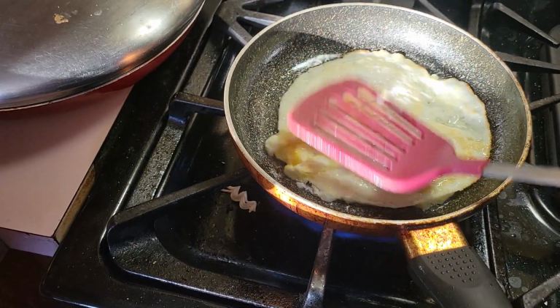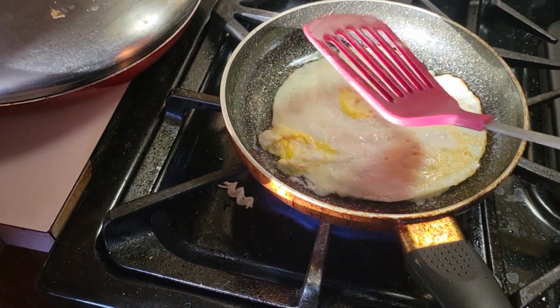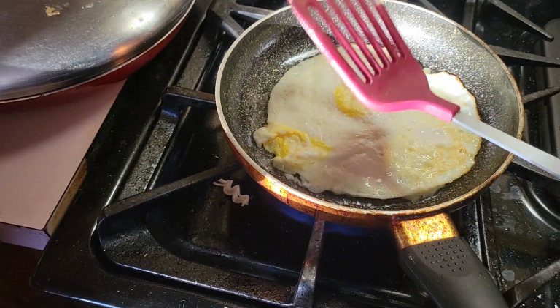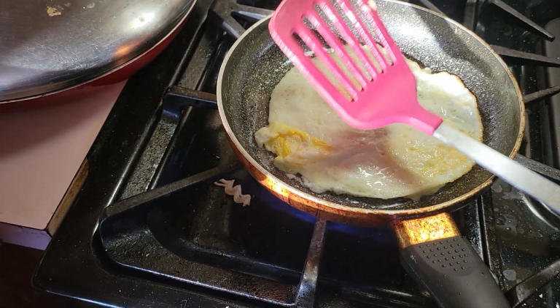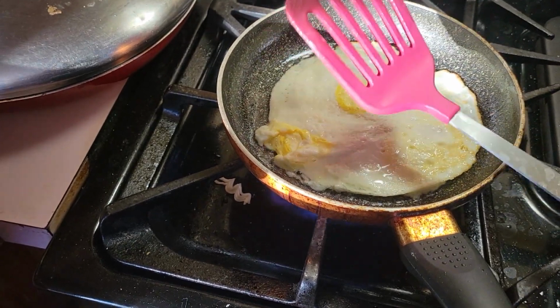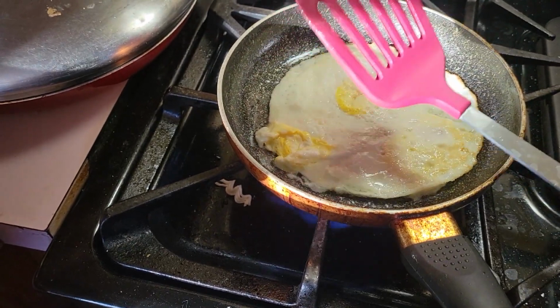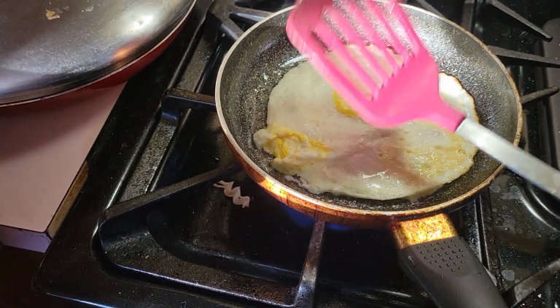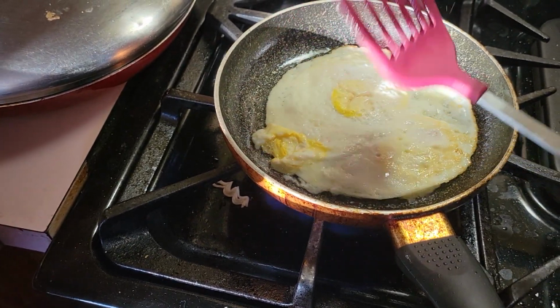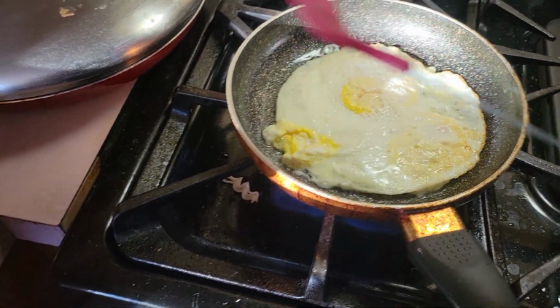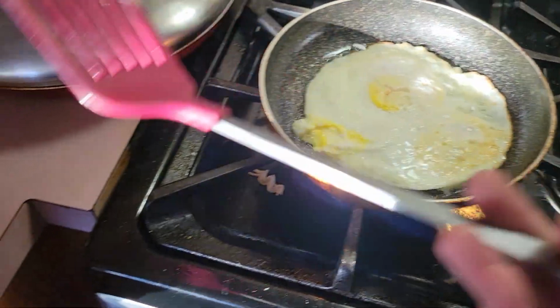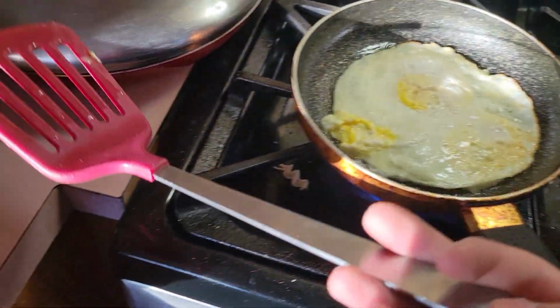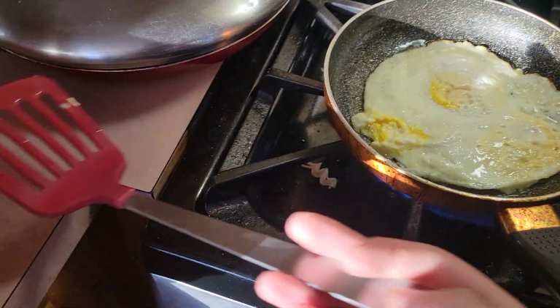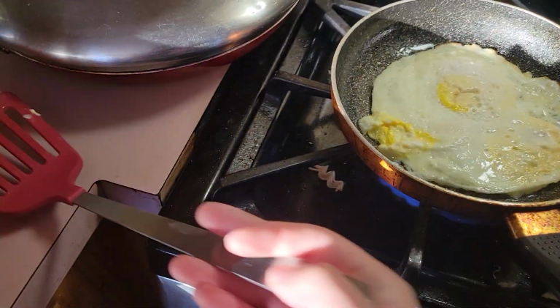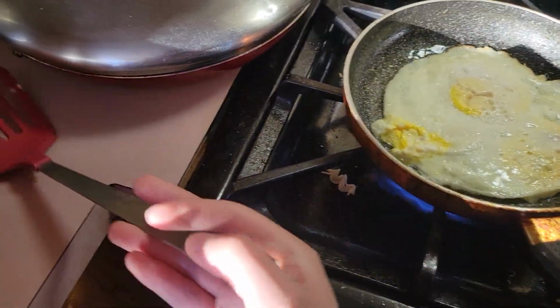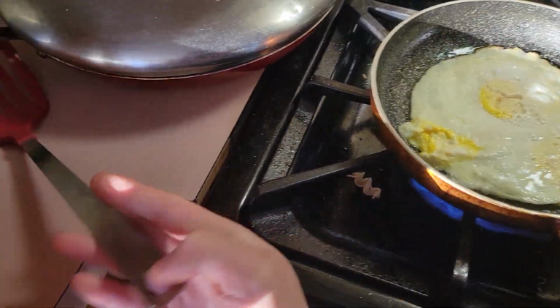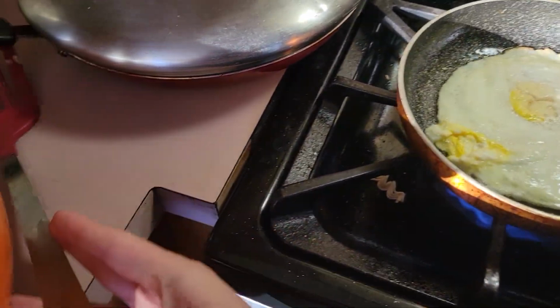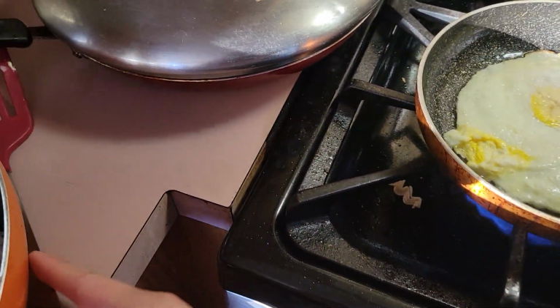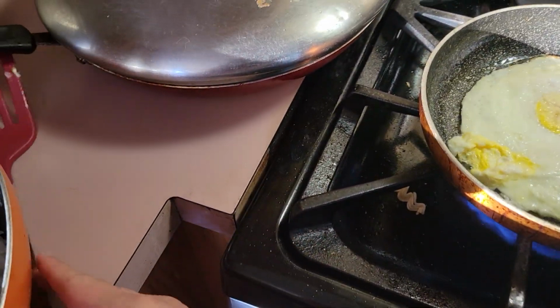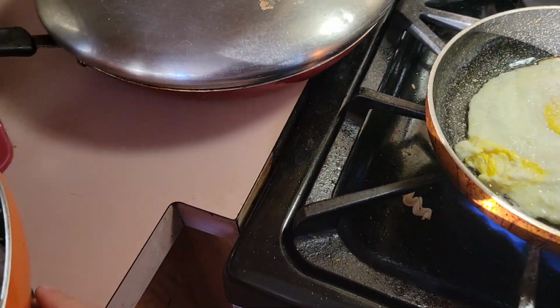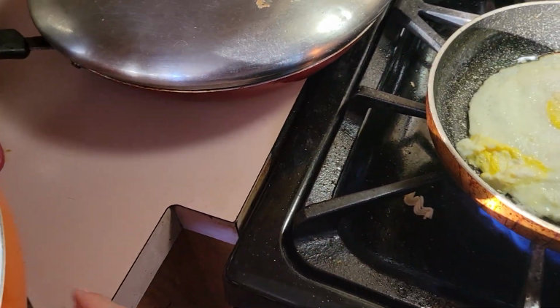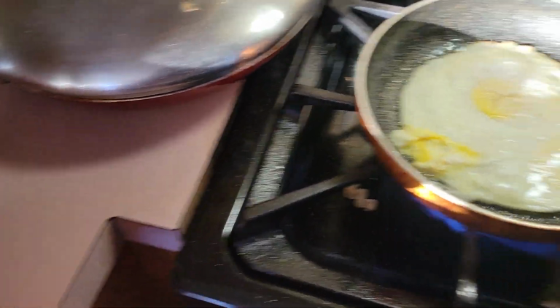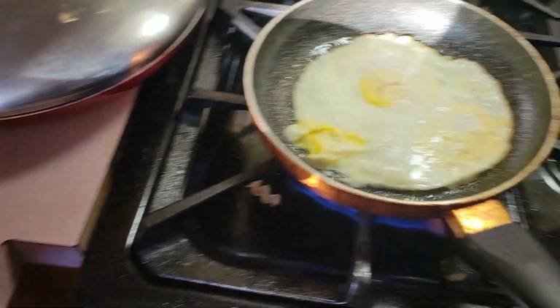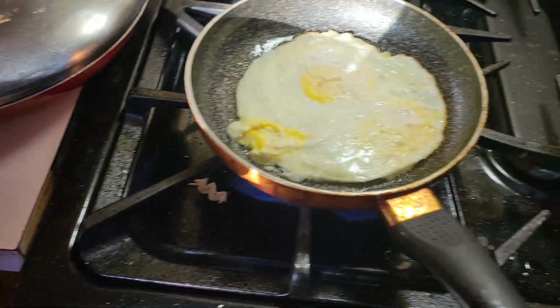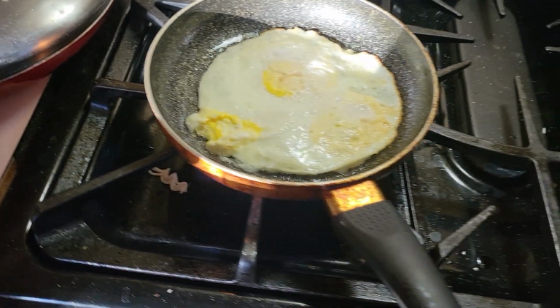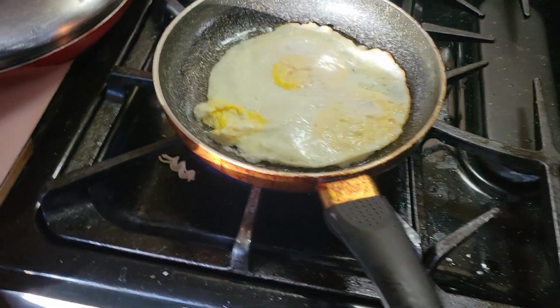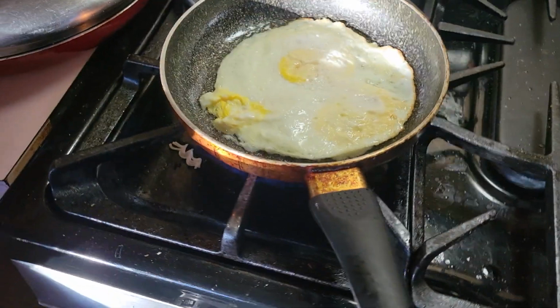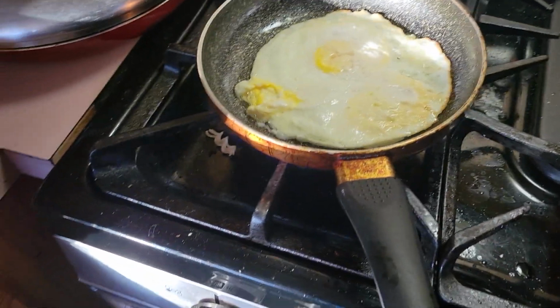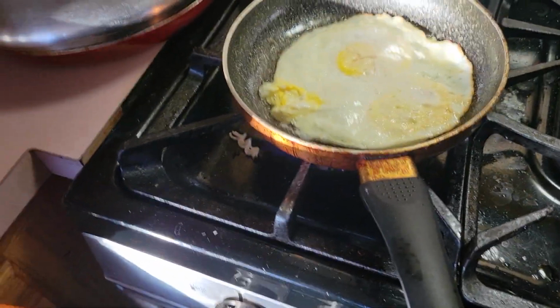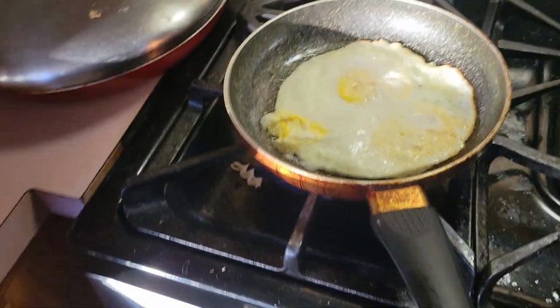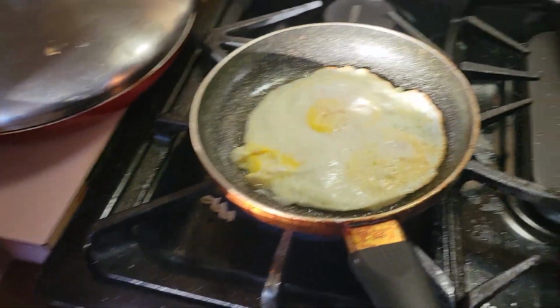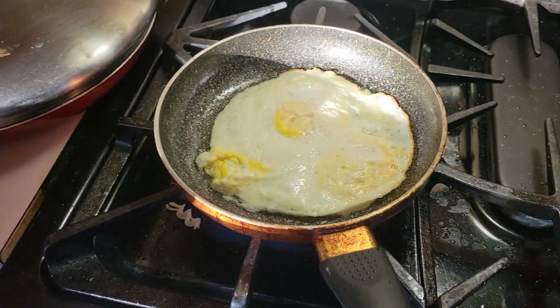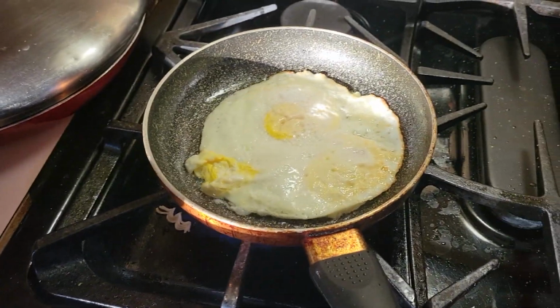I might have put too much olive oil, but you know, that's okay.